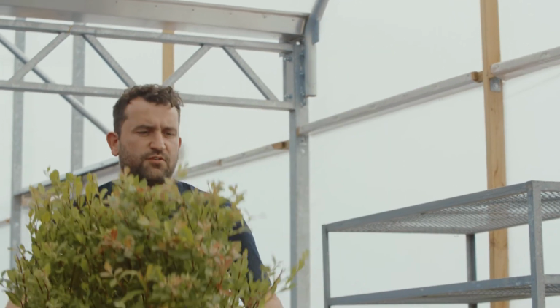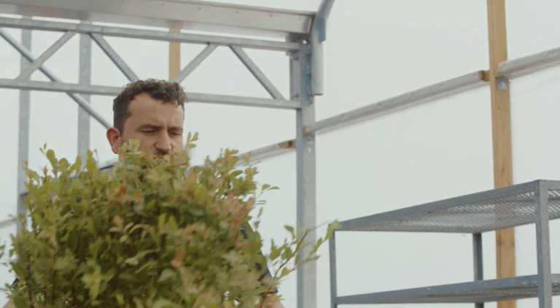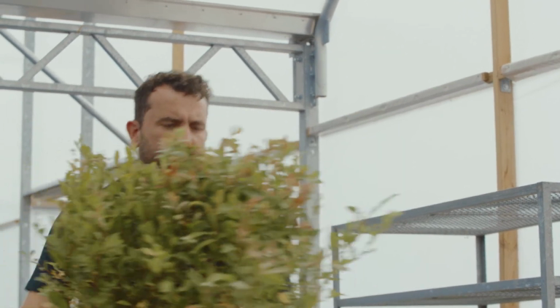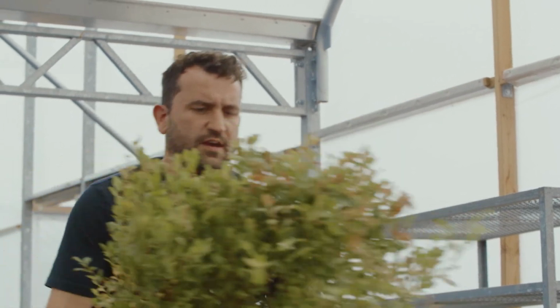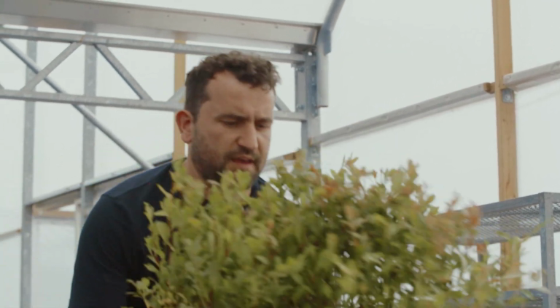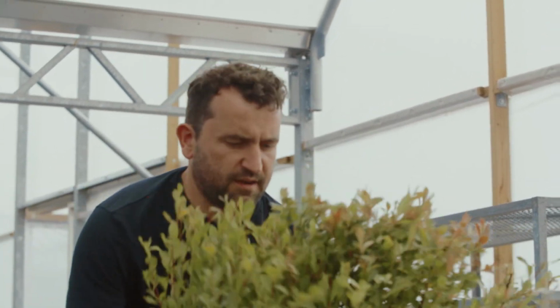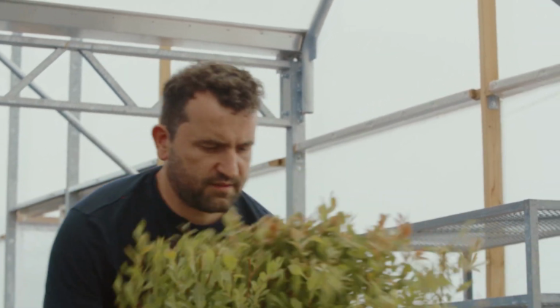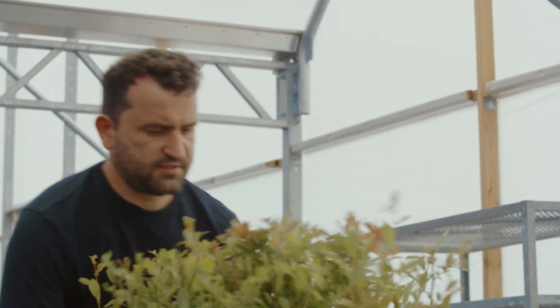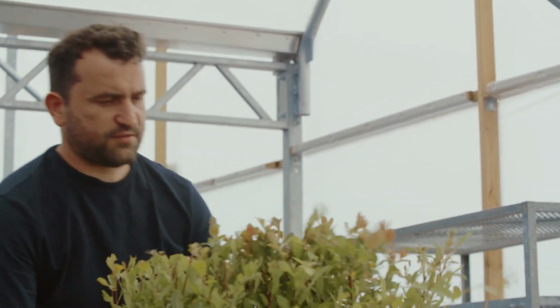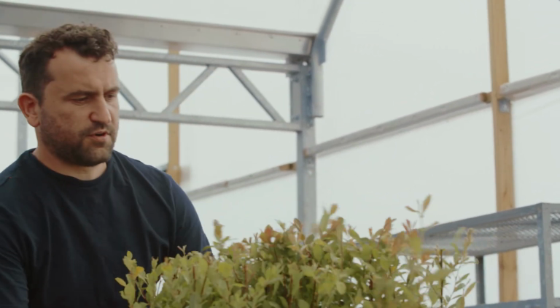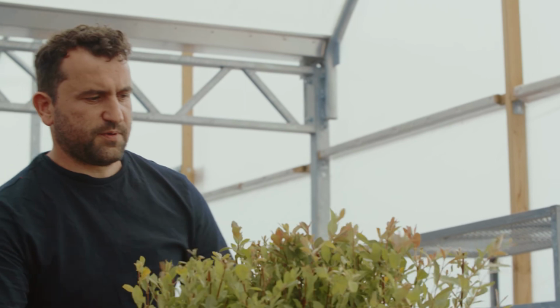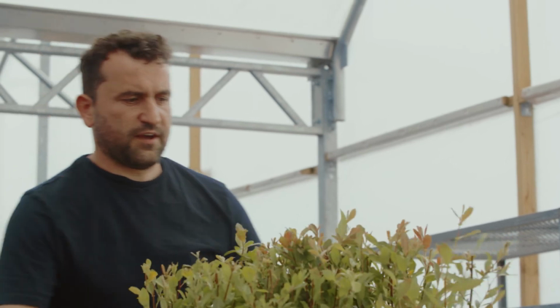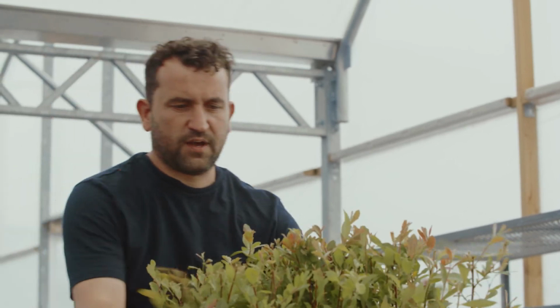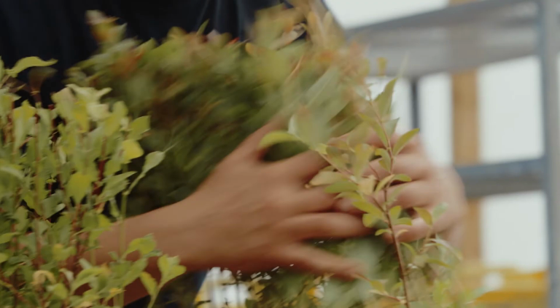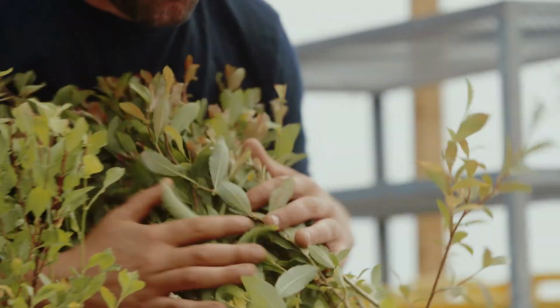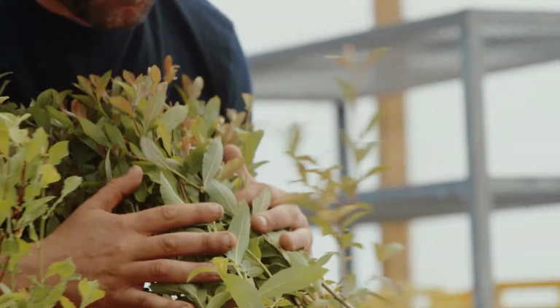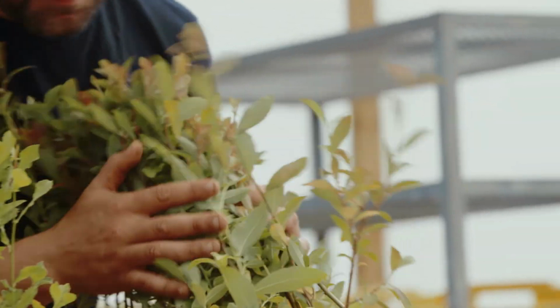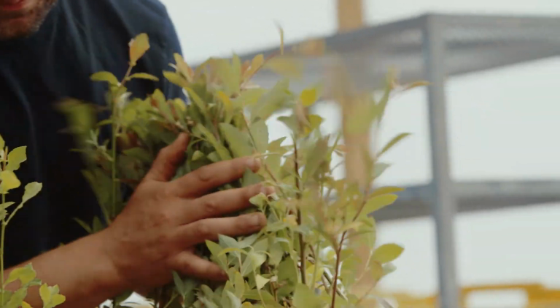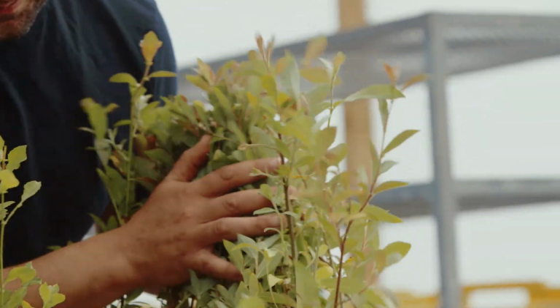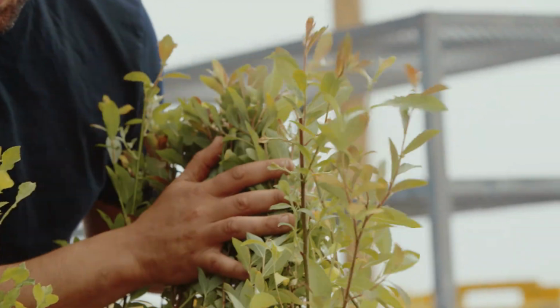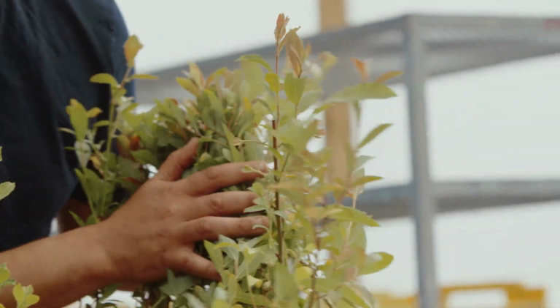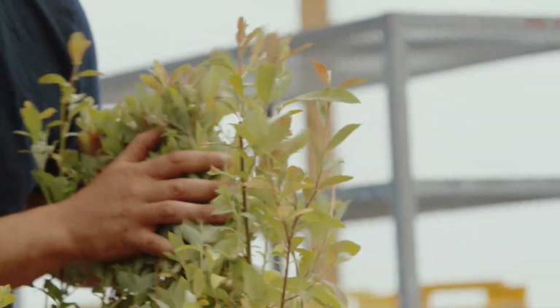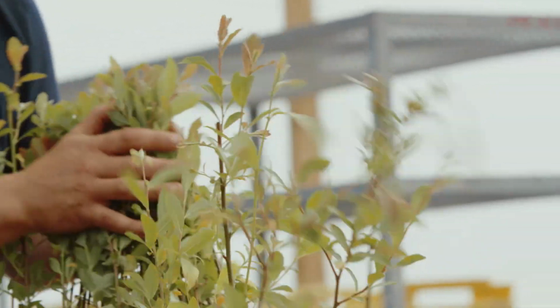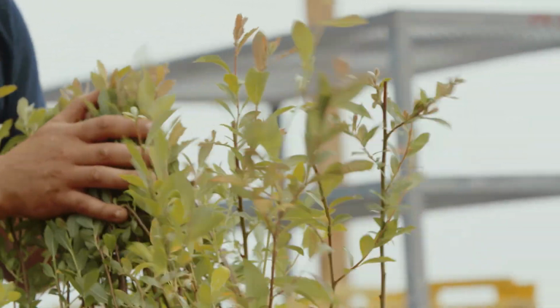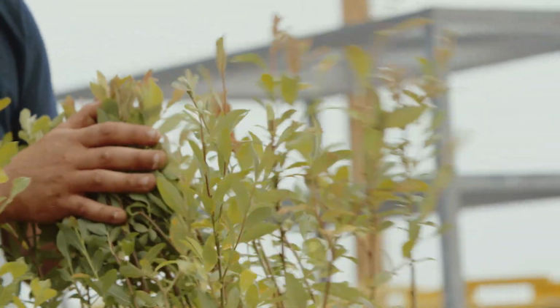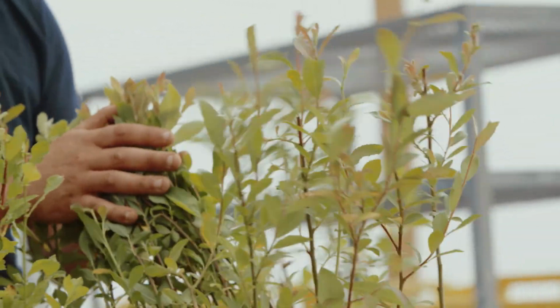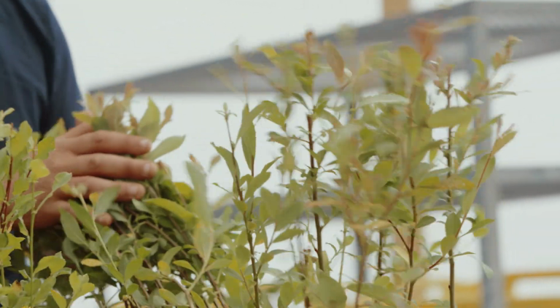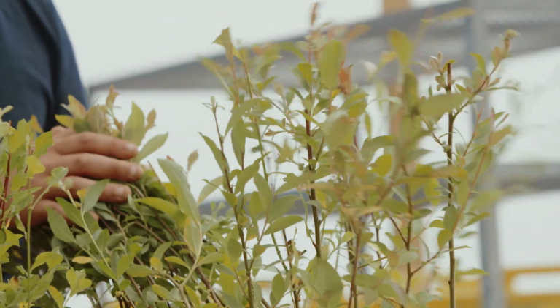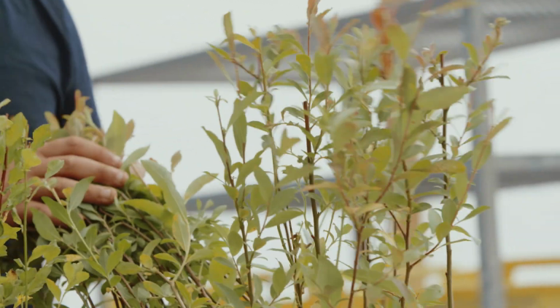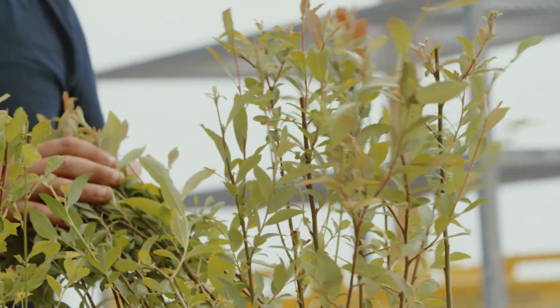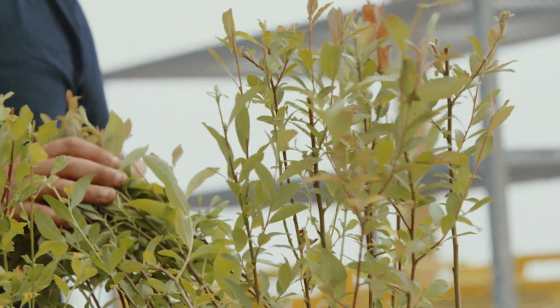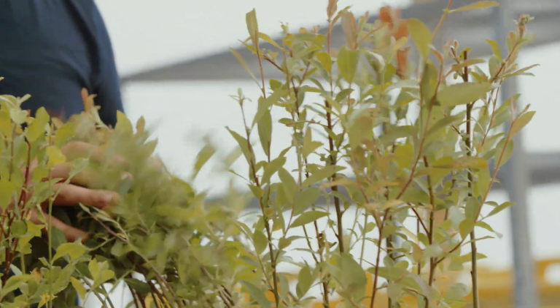We've got one full year of growth here, and this is what you'll be left with — ready for getting out to the planting site and getting them in the ground.